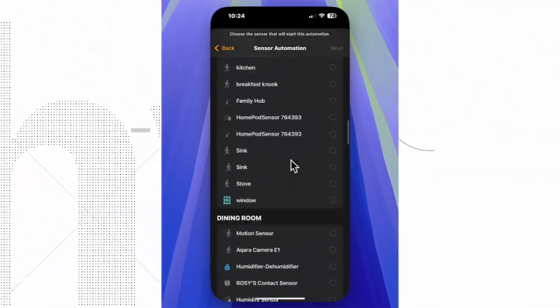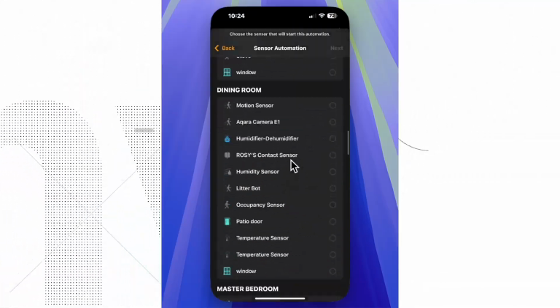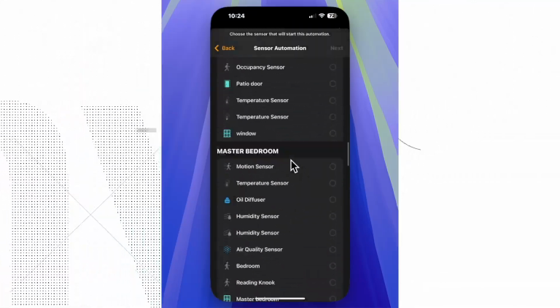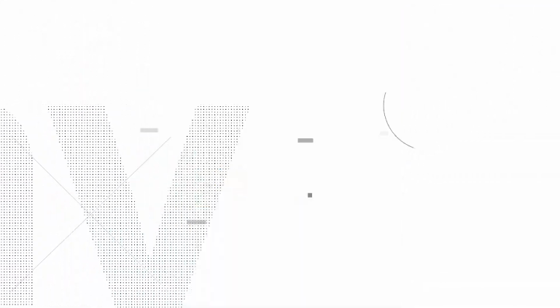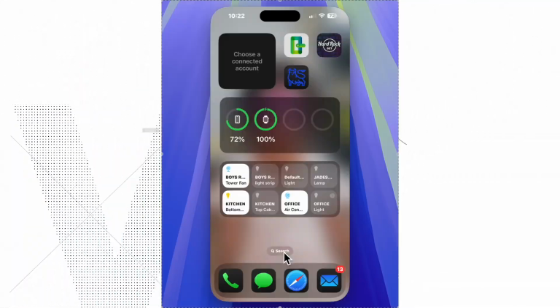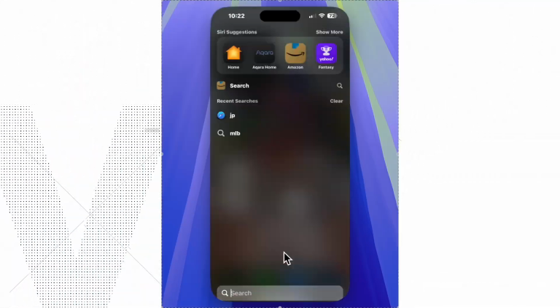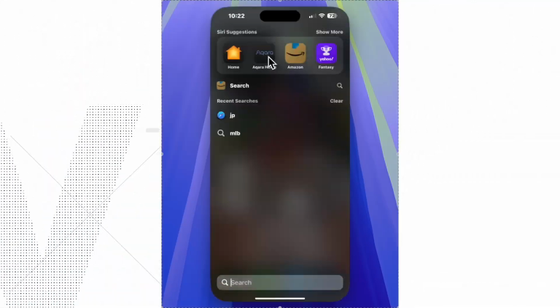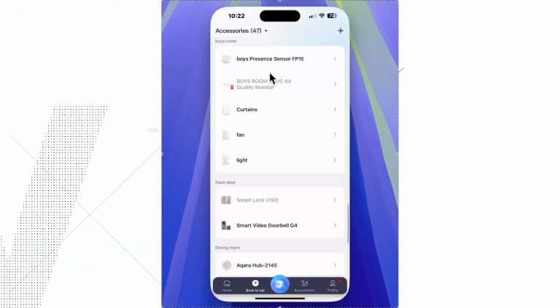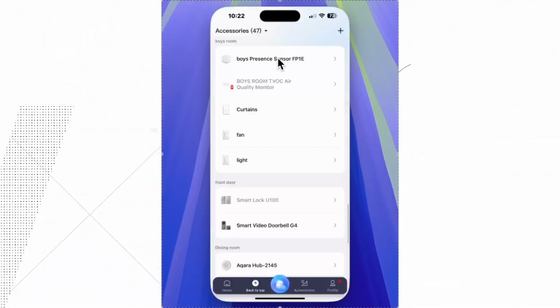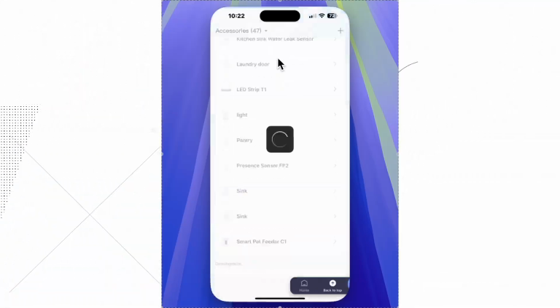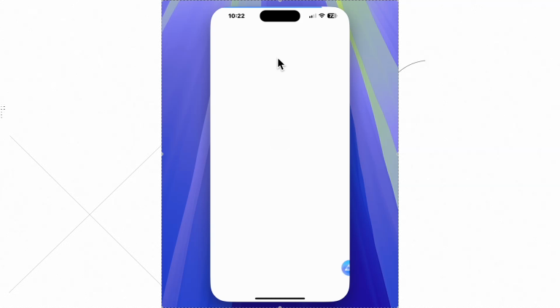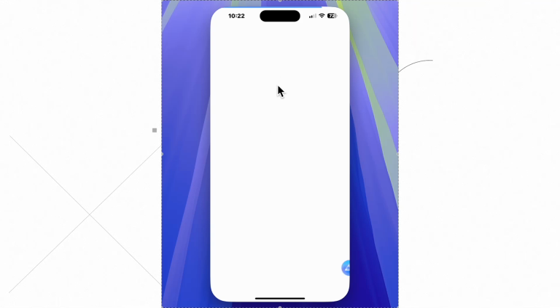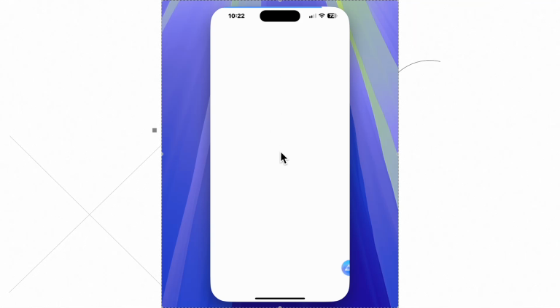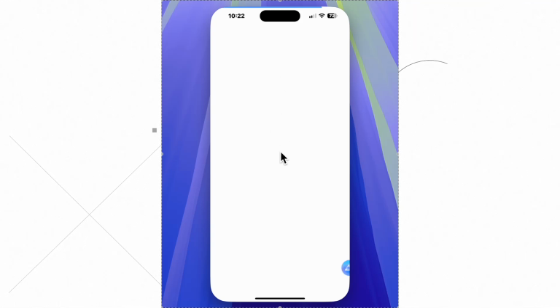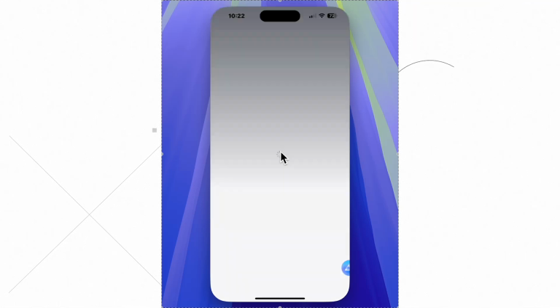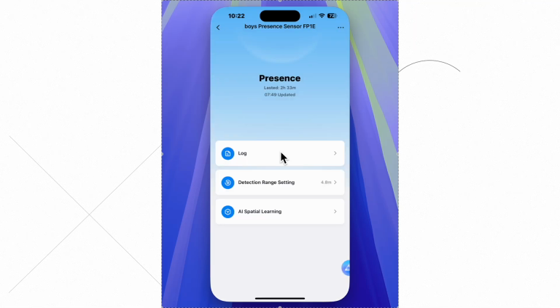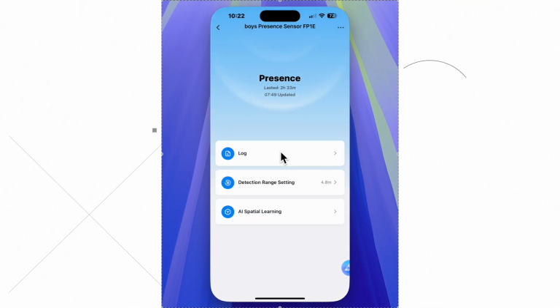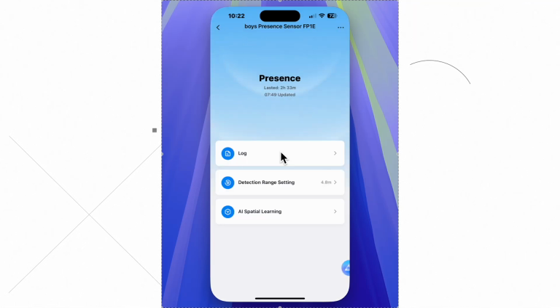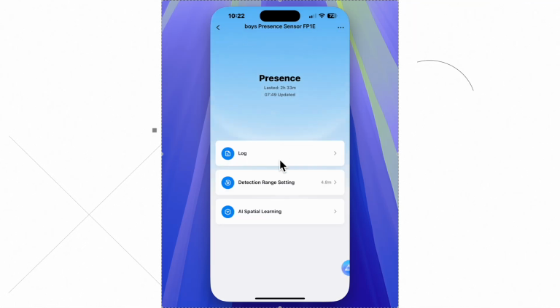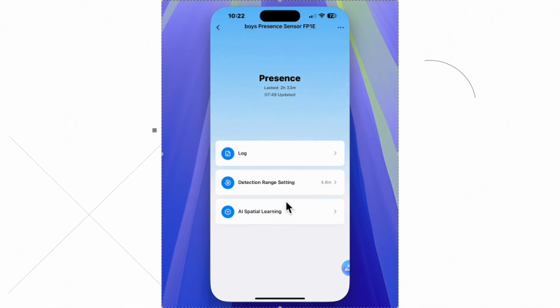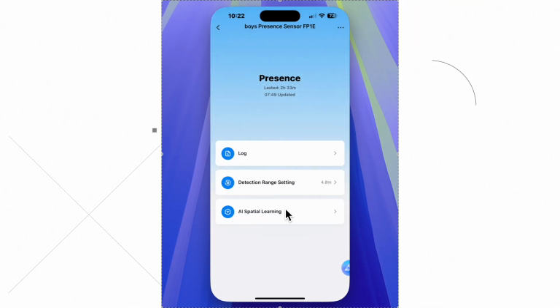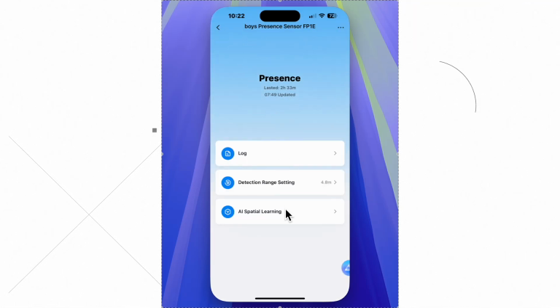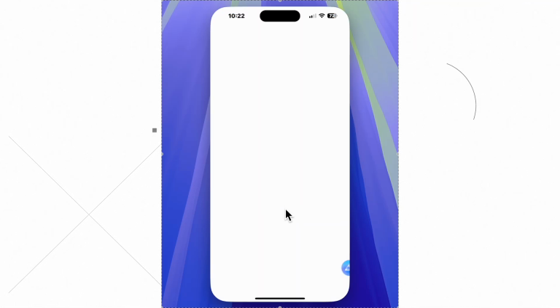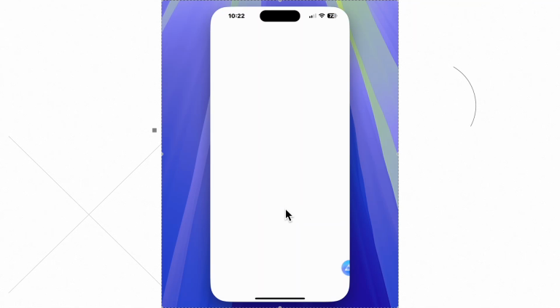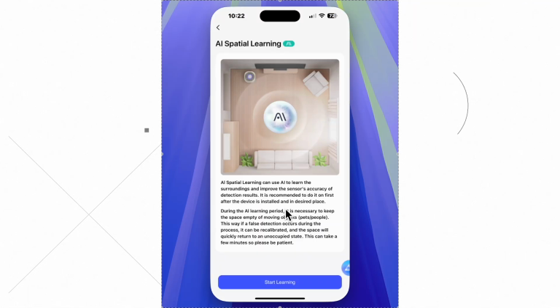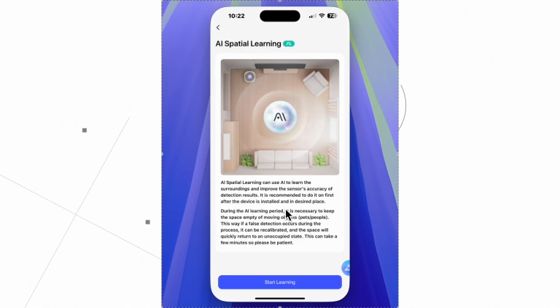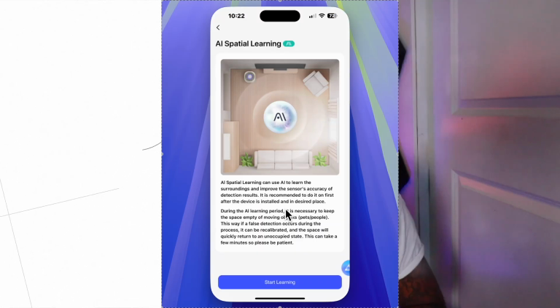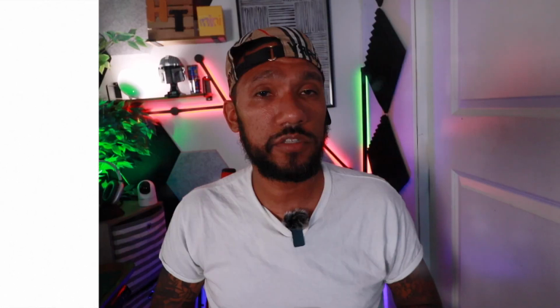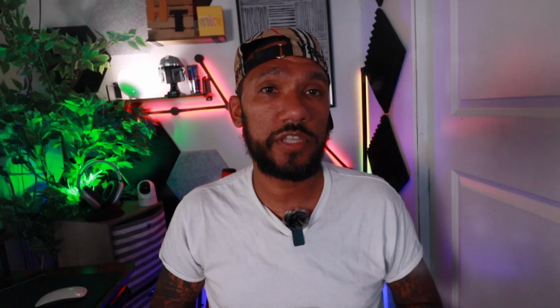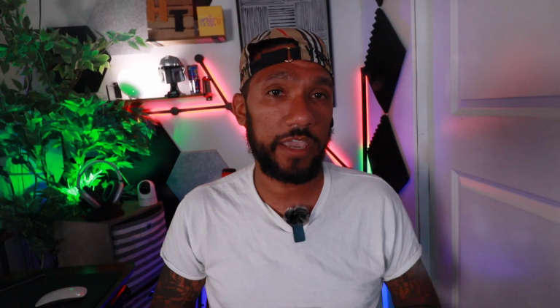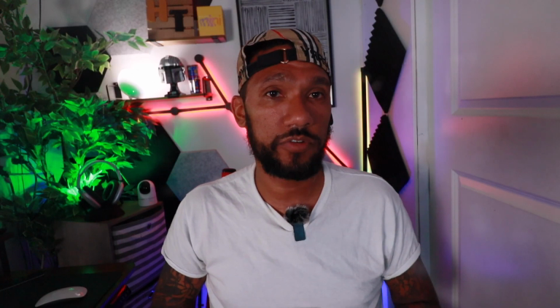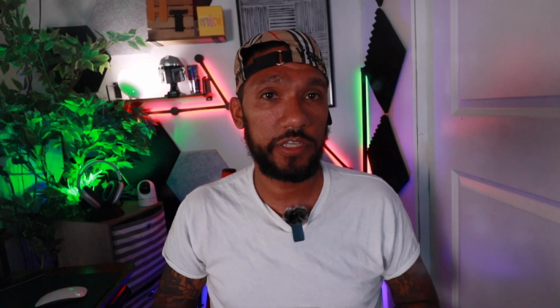I also recommend running the AI Special Learning feature, as this will improve the sensor's accuracy.